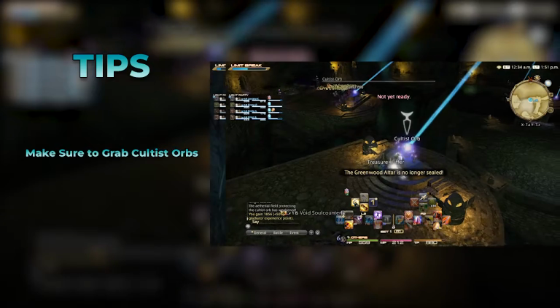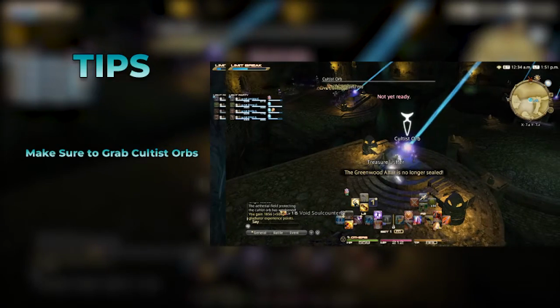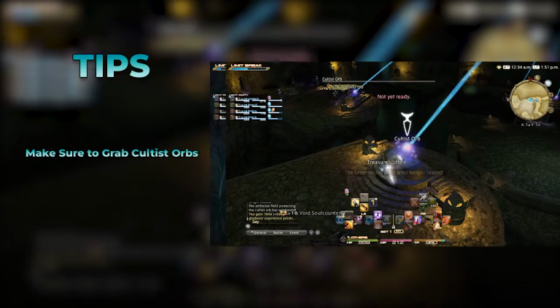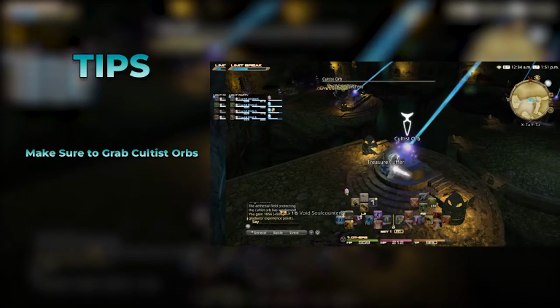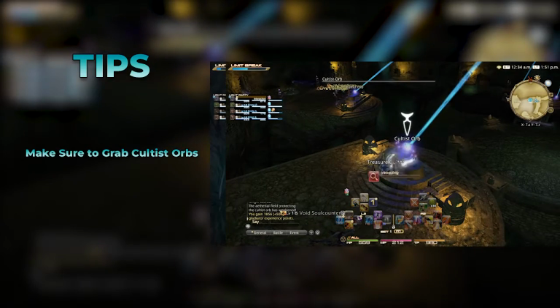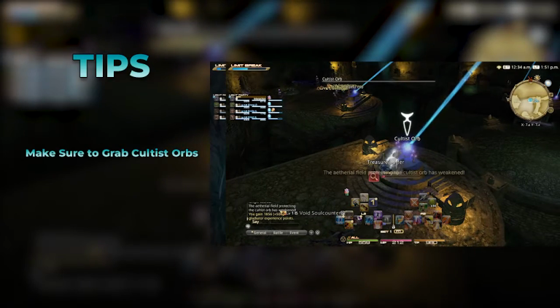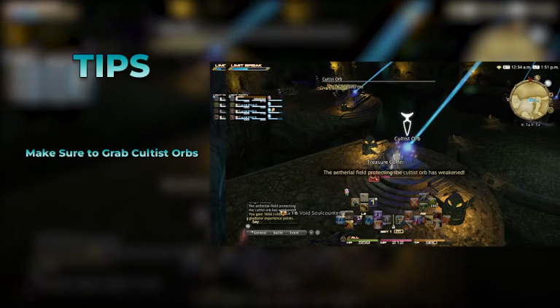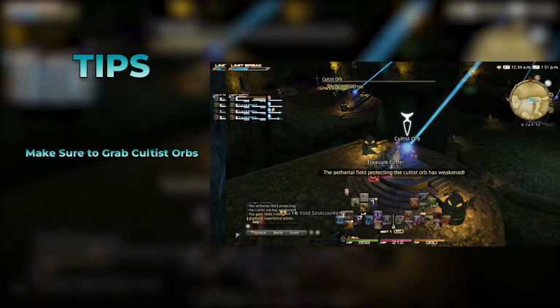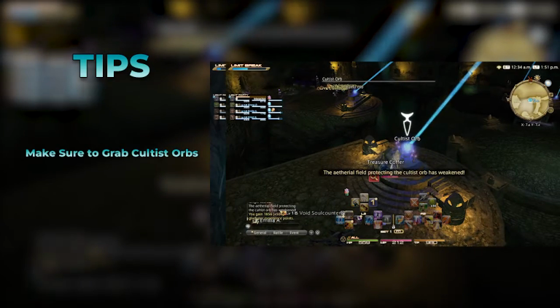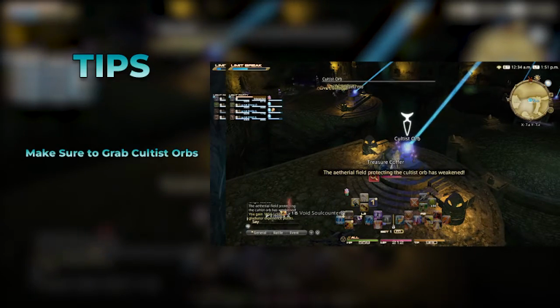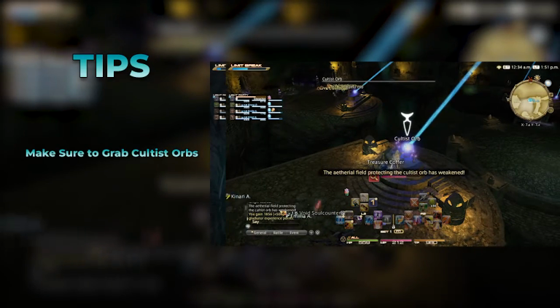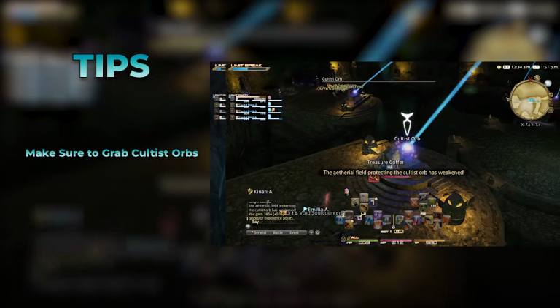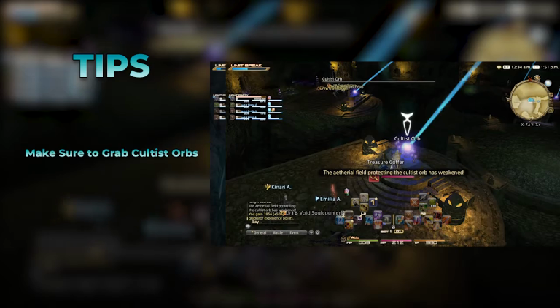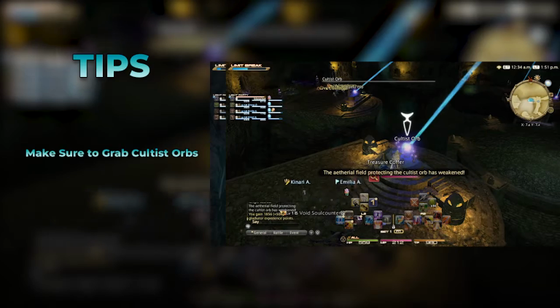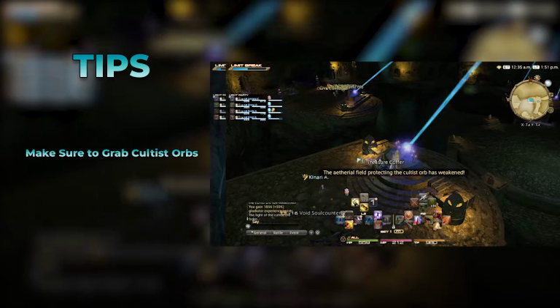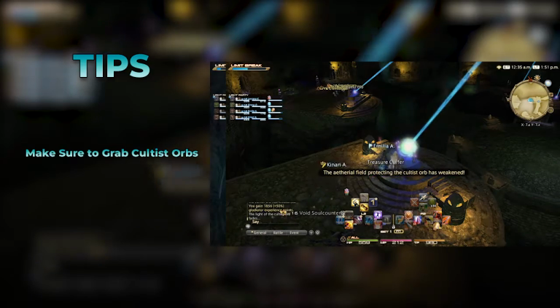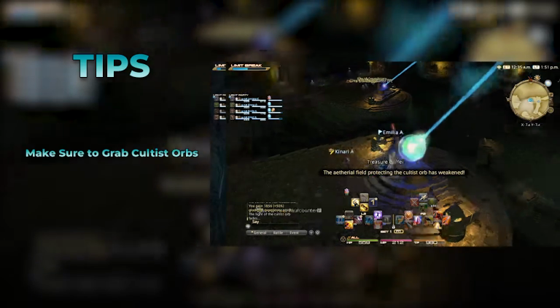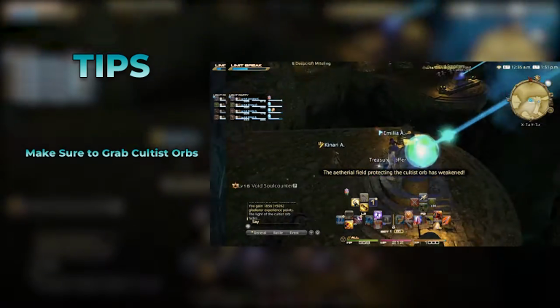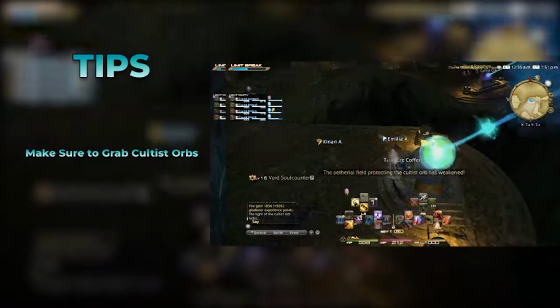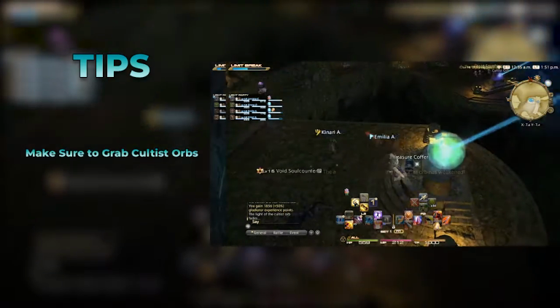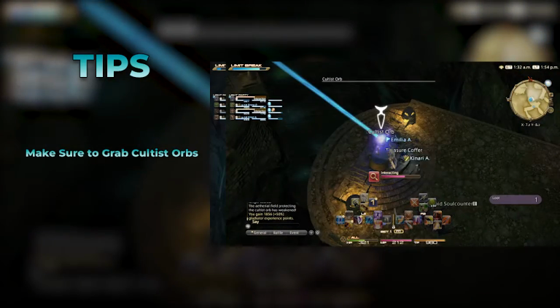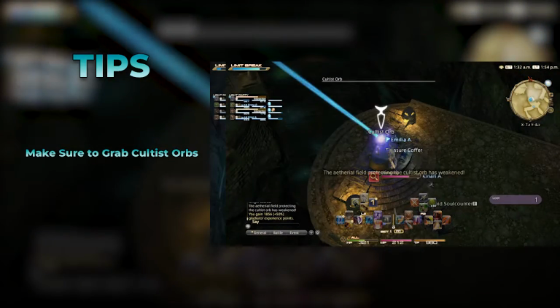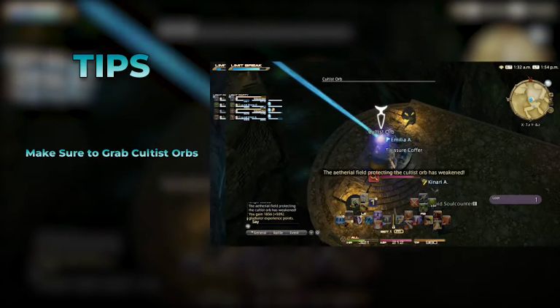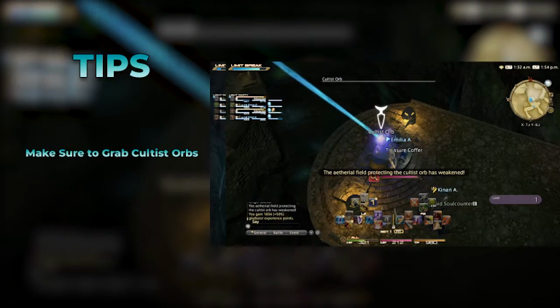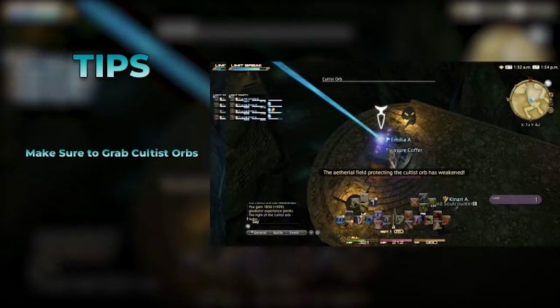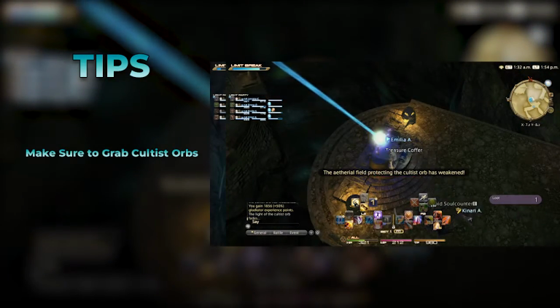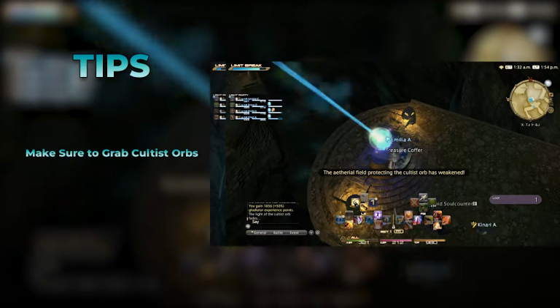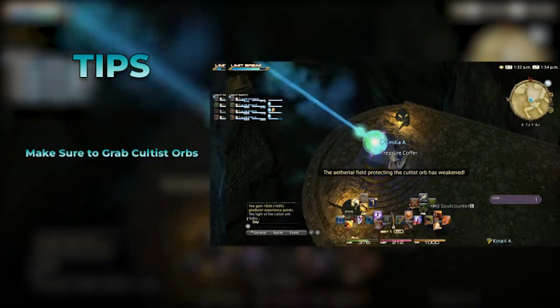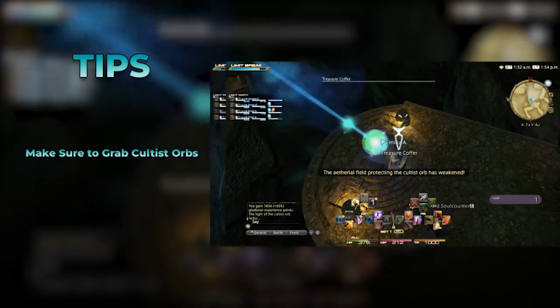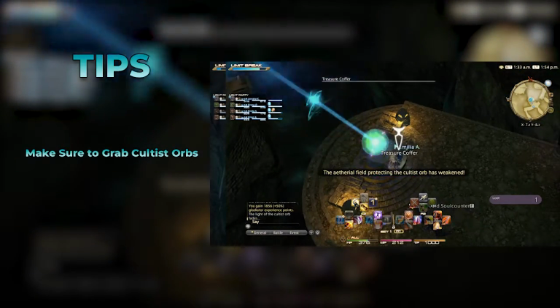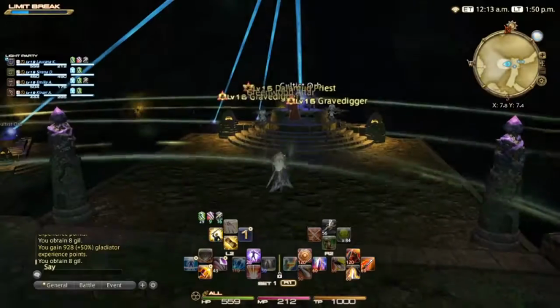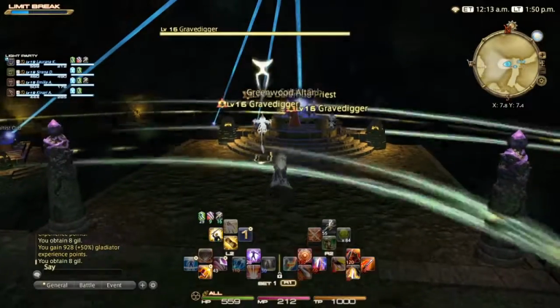First off, be on the lookout for Cultist Orbs. These are needed at the end of the dungeon to open a barrier, so be sure to grab all of these.